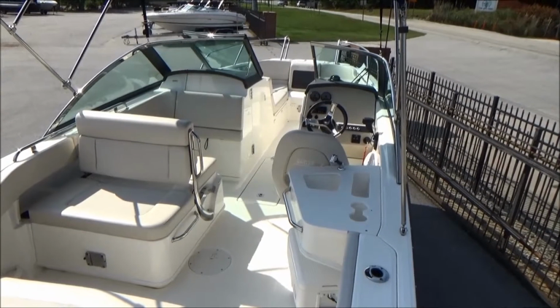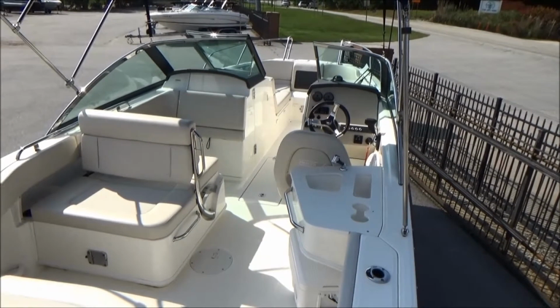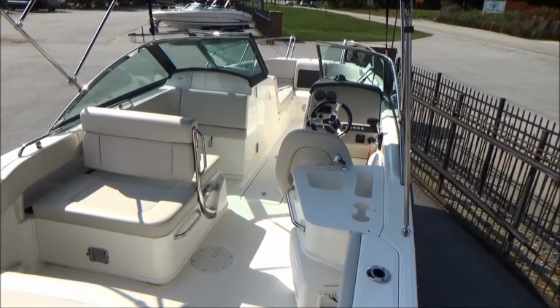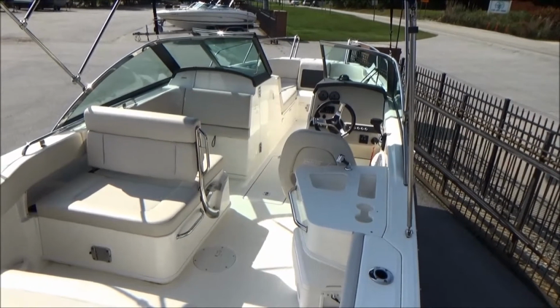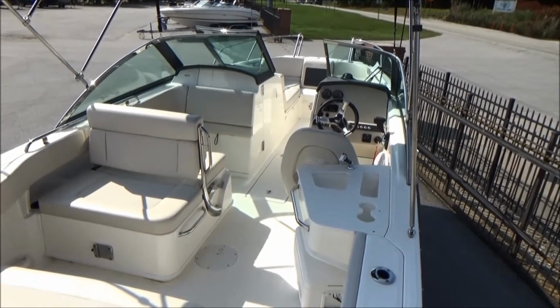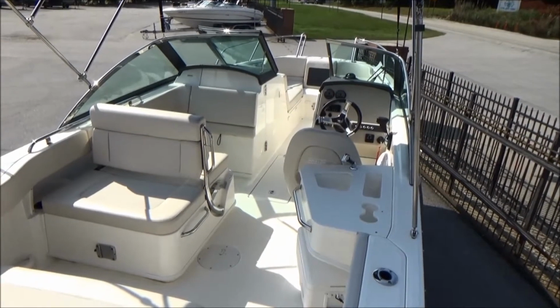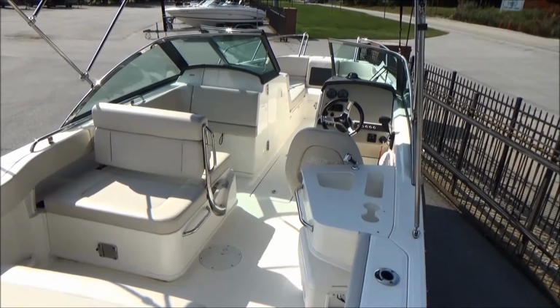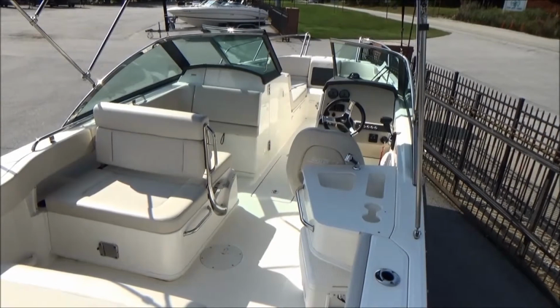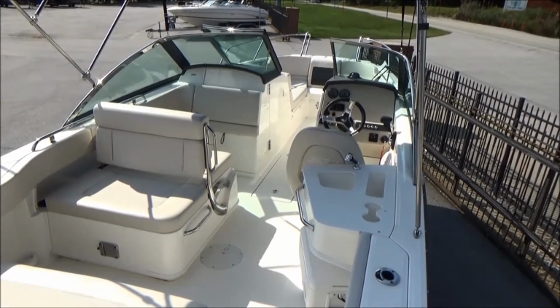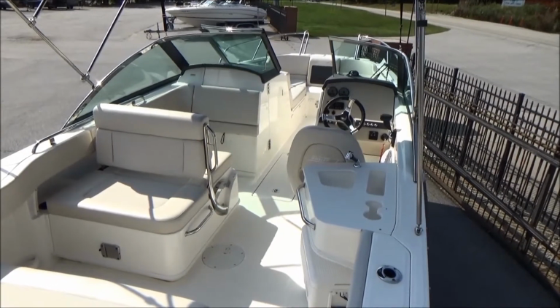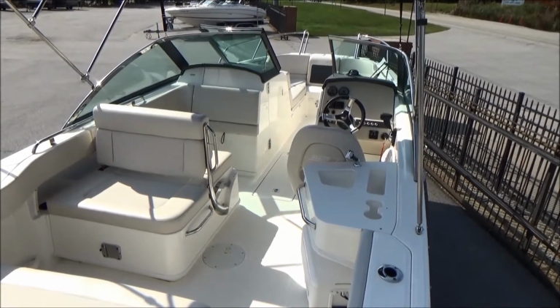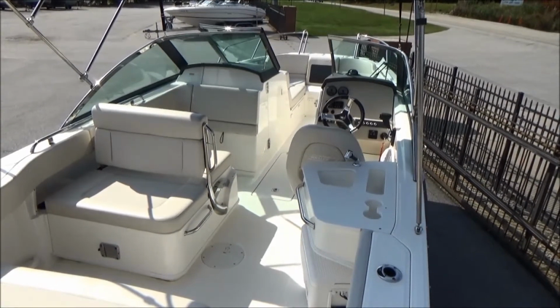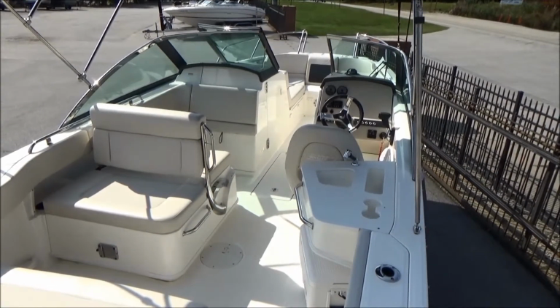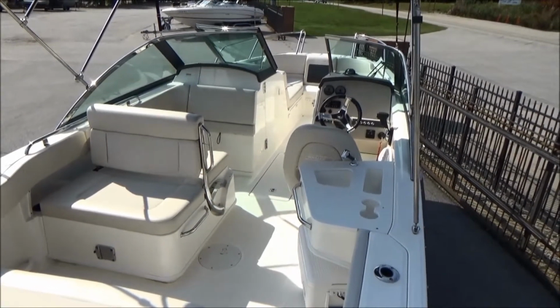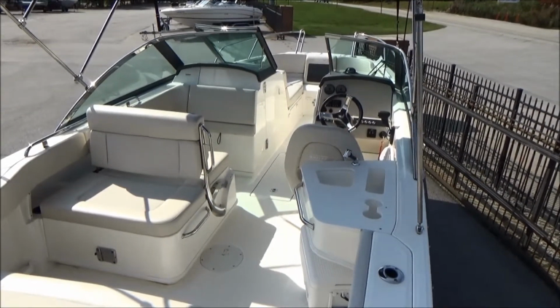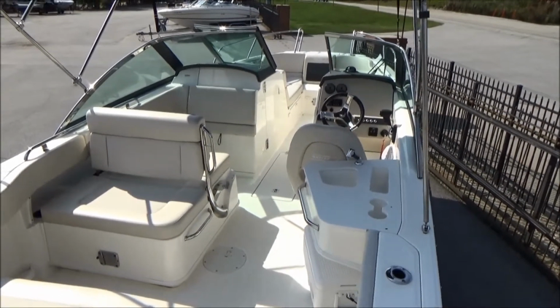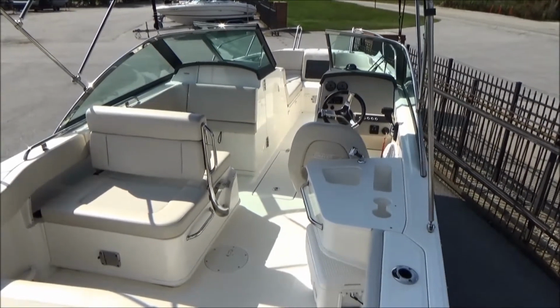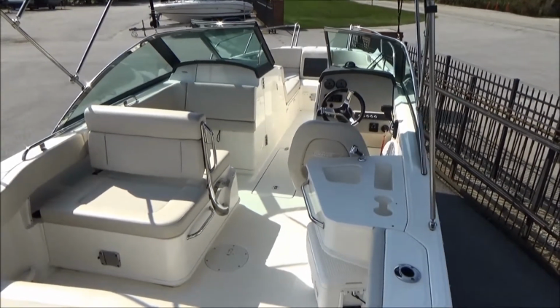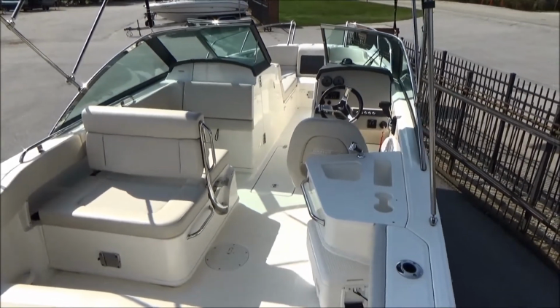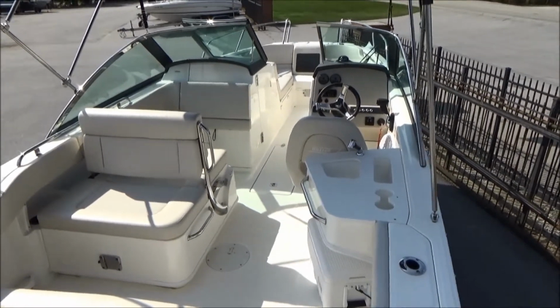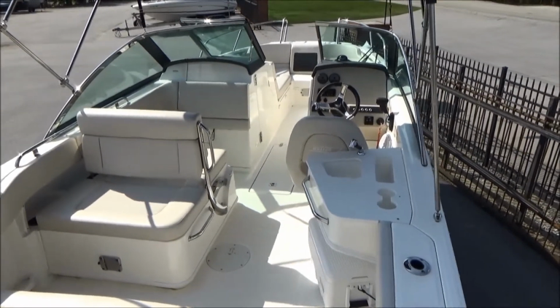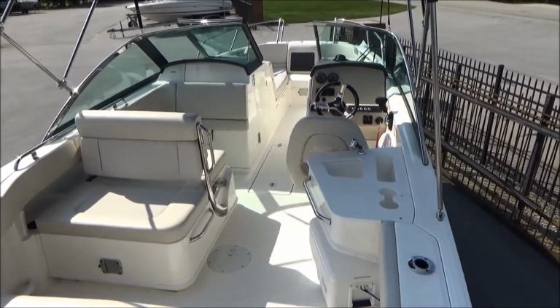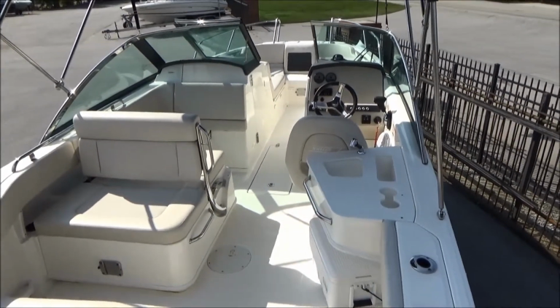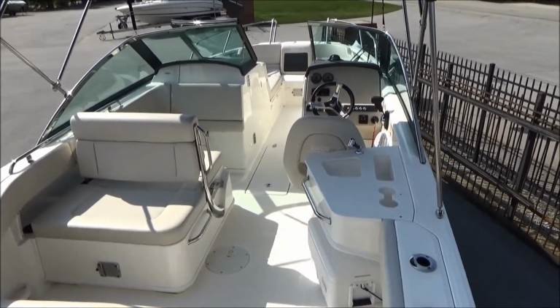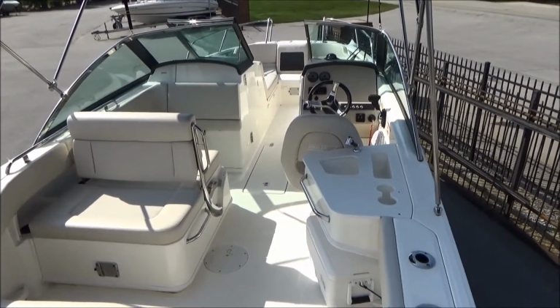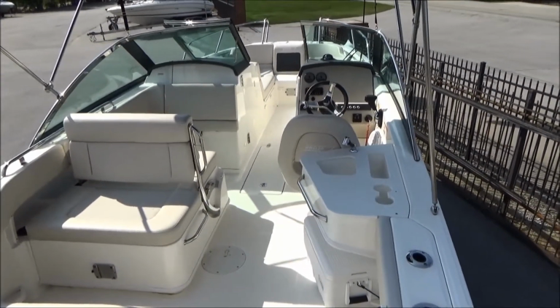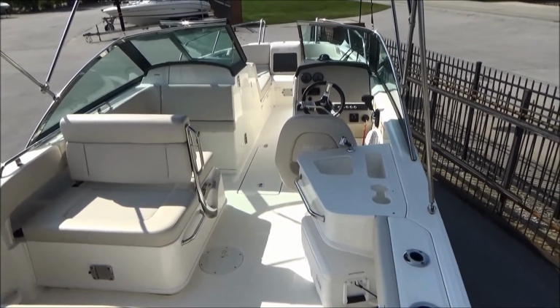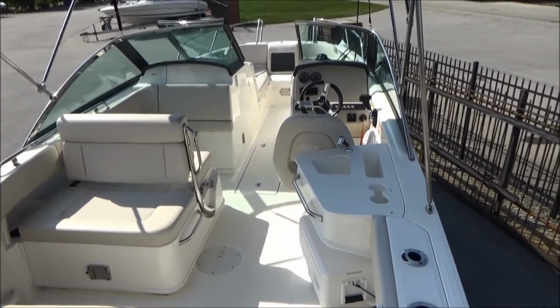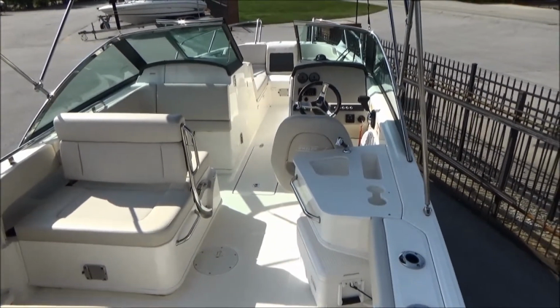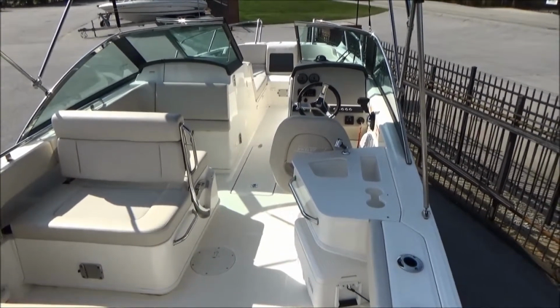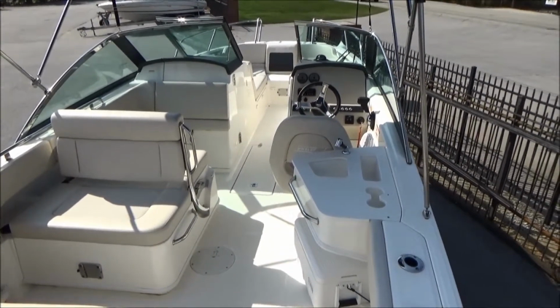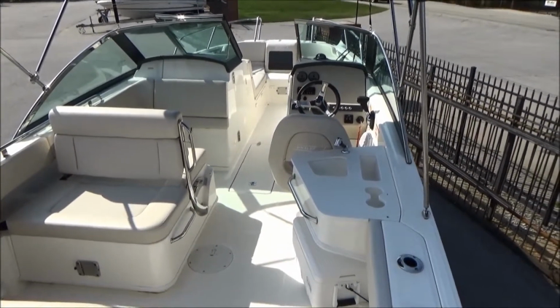Looking inside the 230, you can notice that it has a very wide beam. This boat has an eight foot six inch beam.